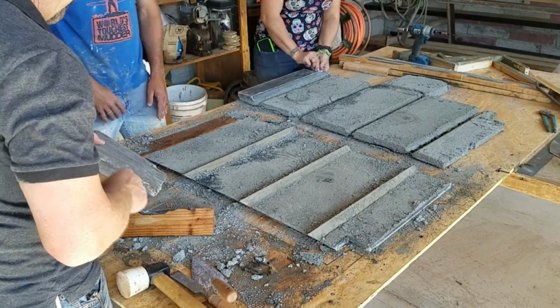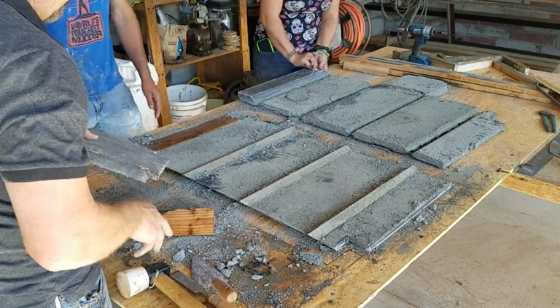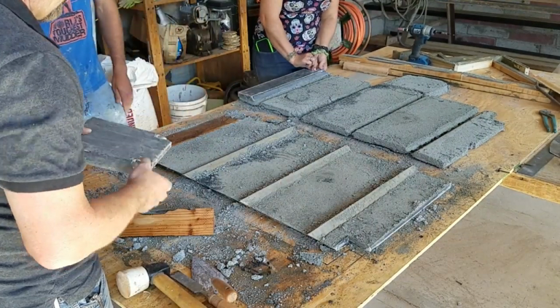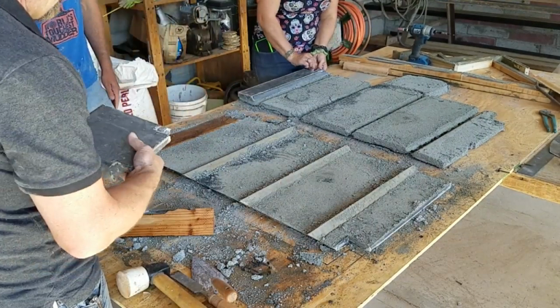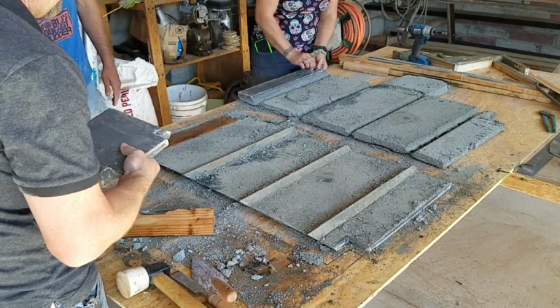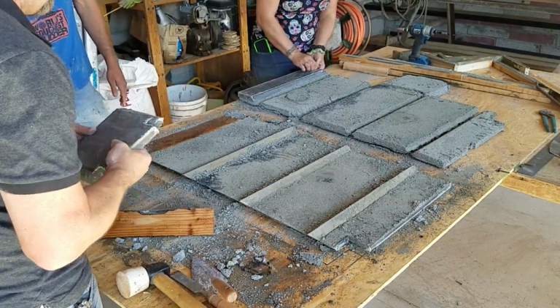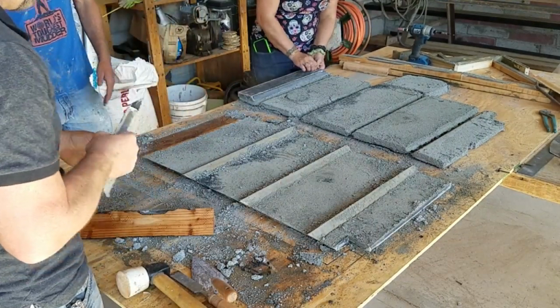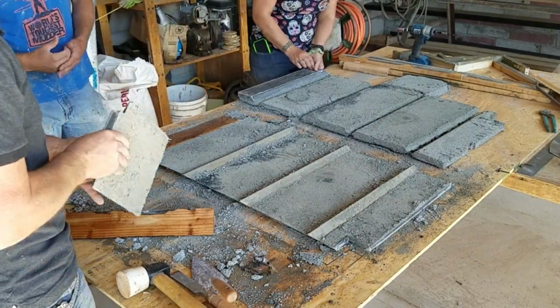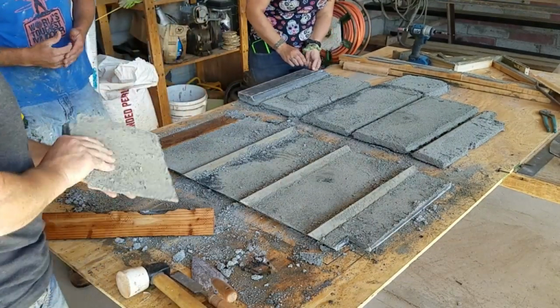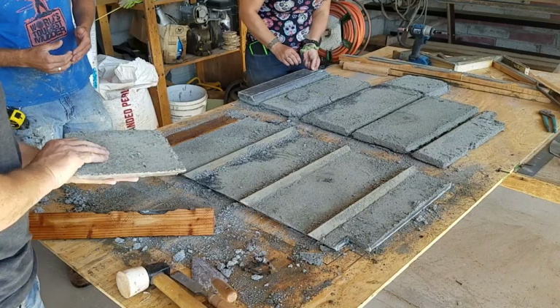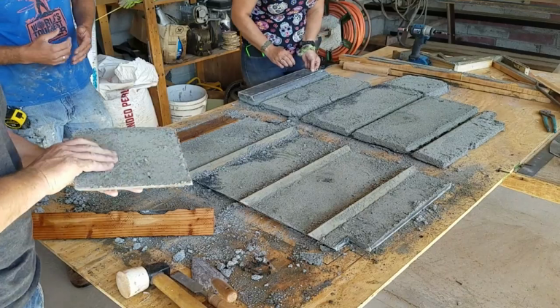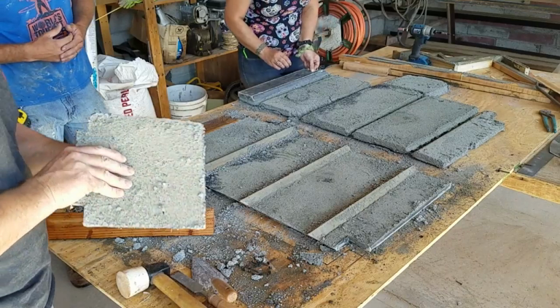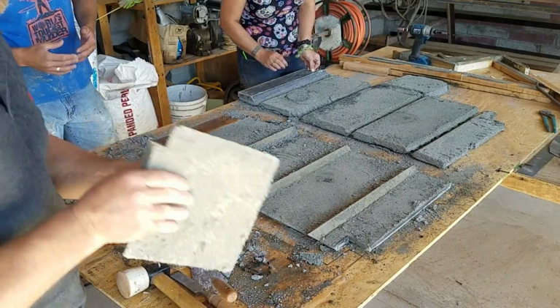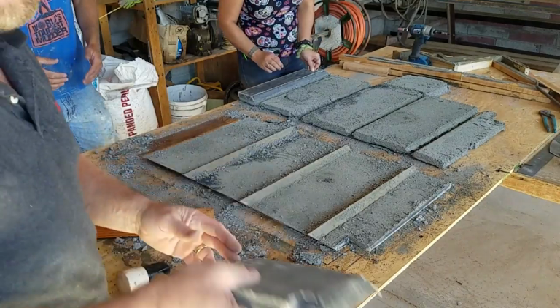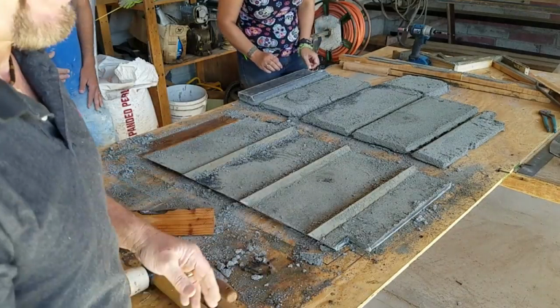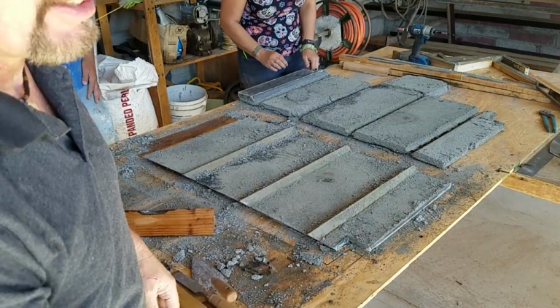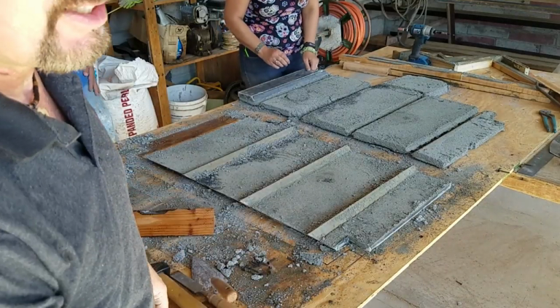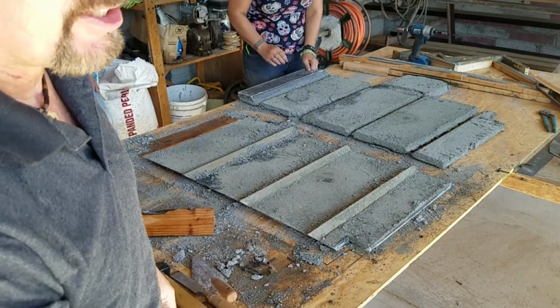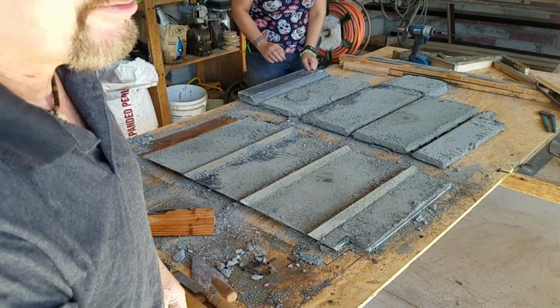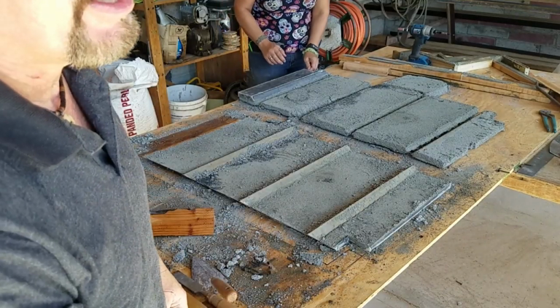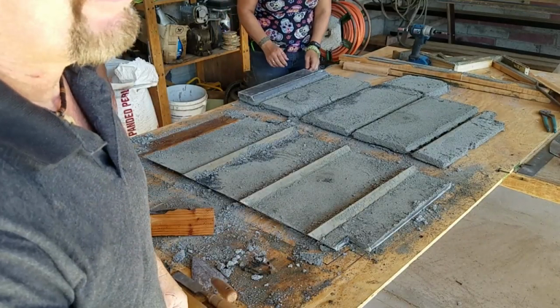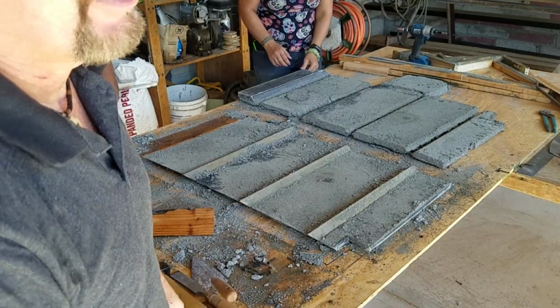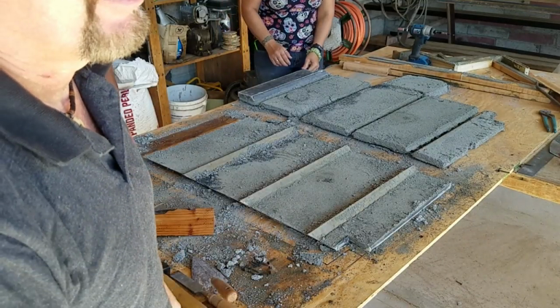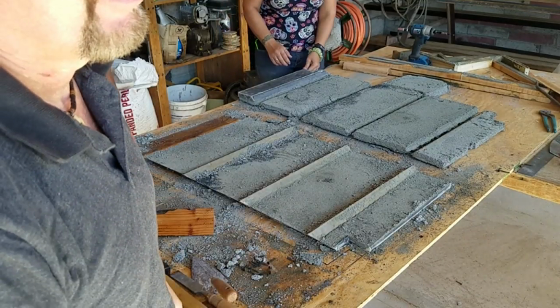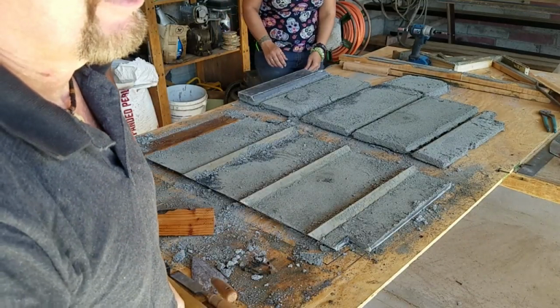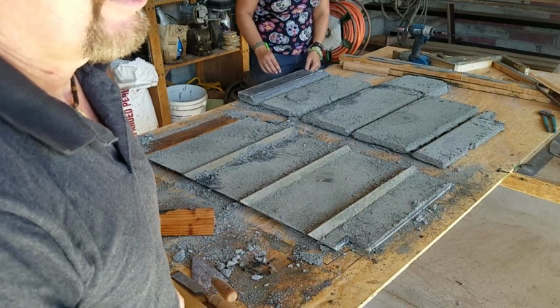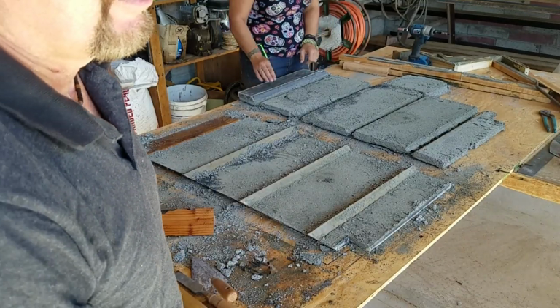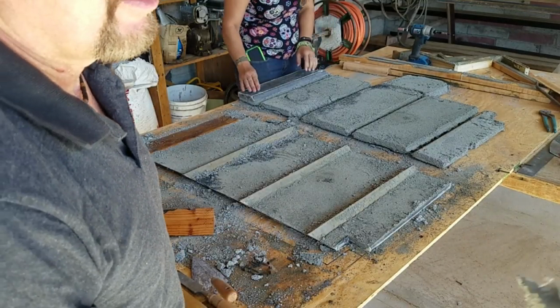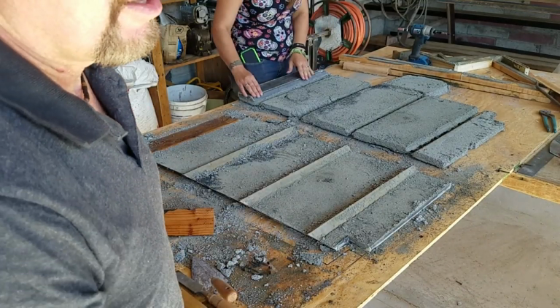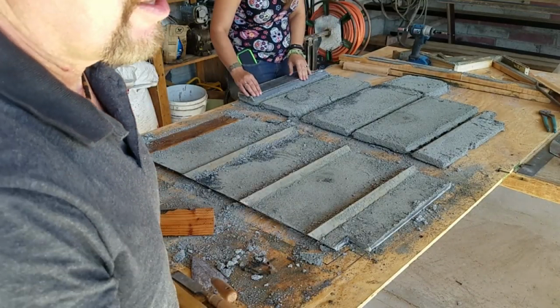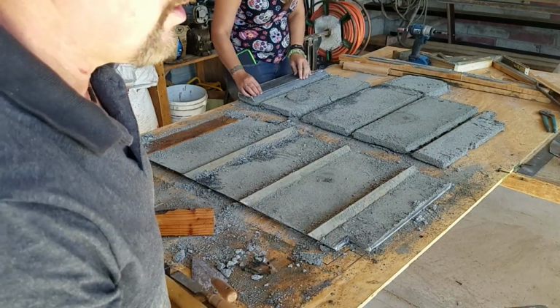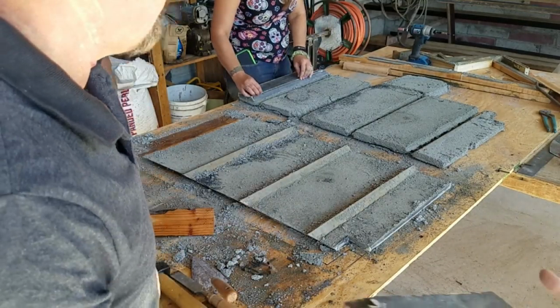These are still usable tiles. For a fire brick that's not terribly heavy, they're really pretty and turned out great.